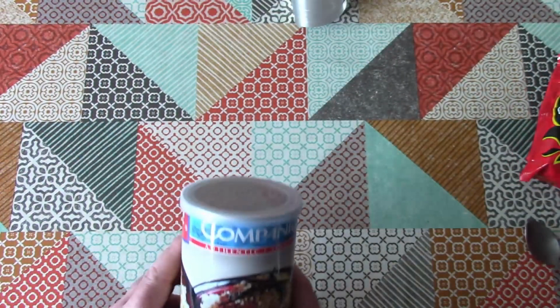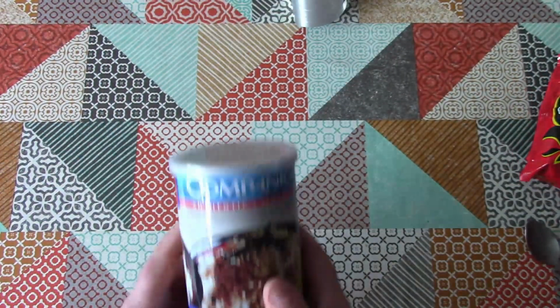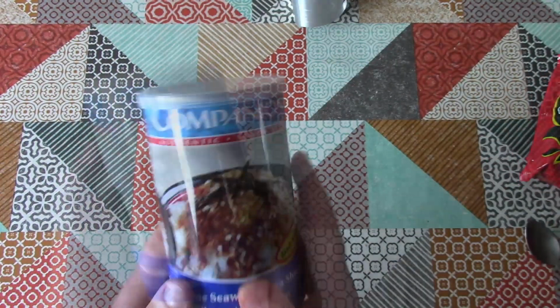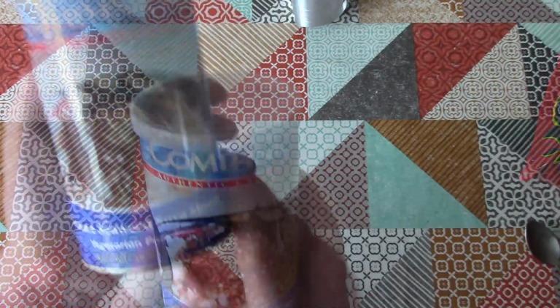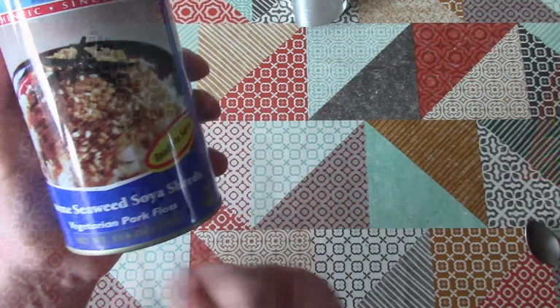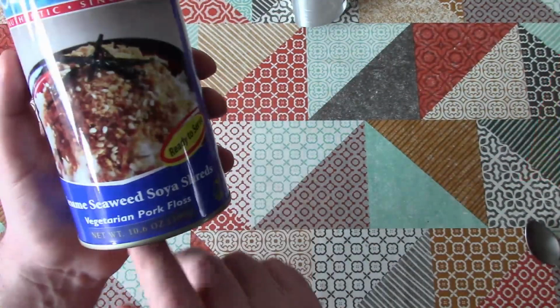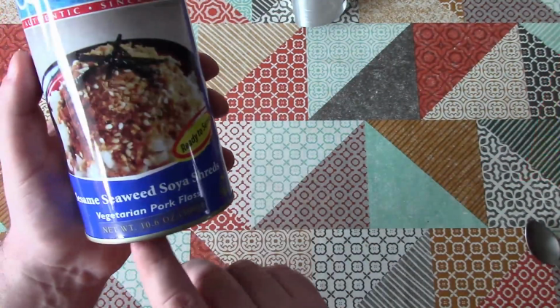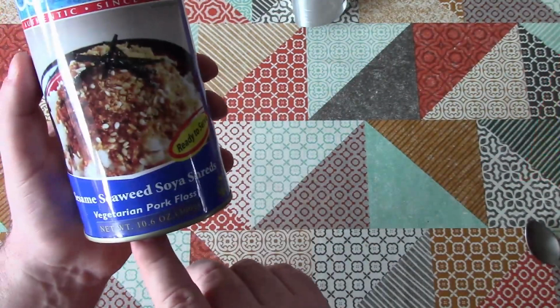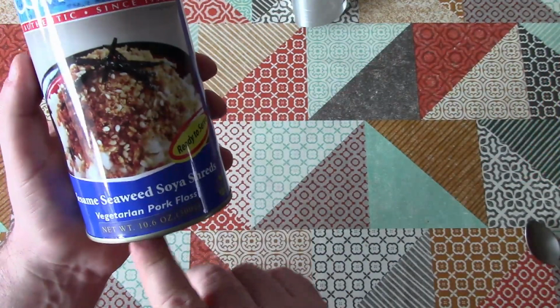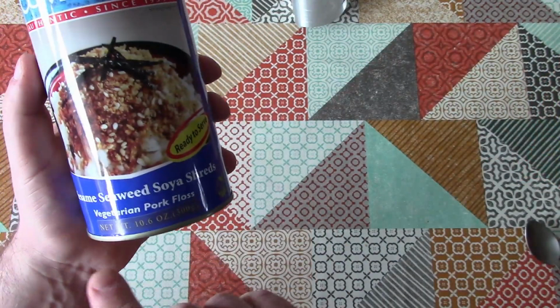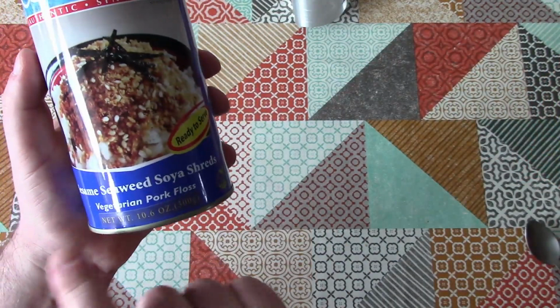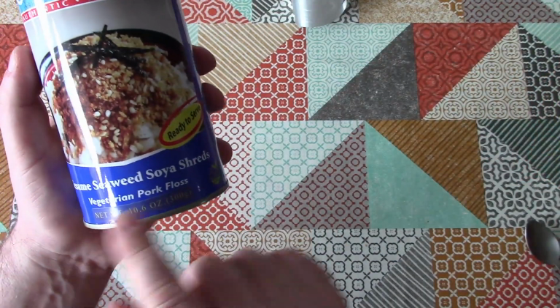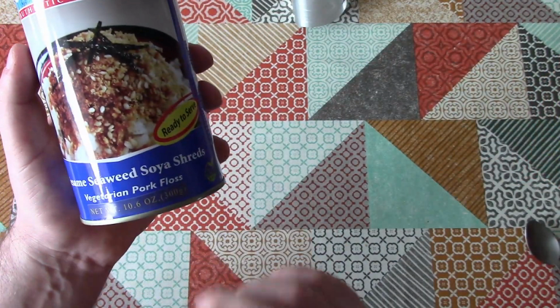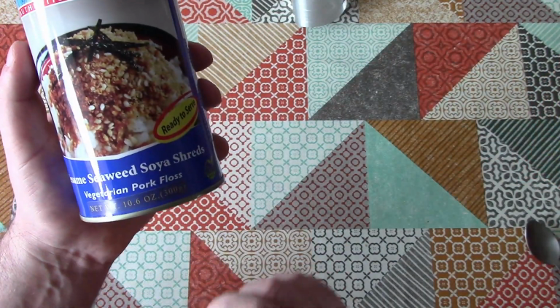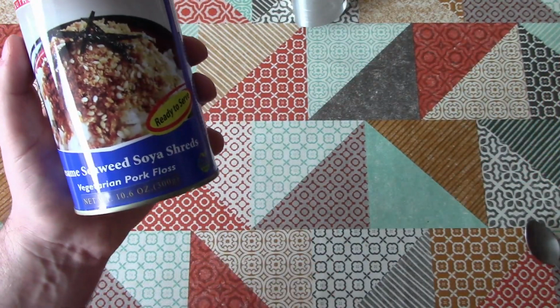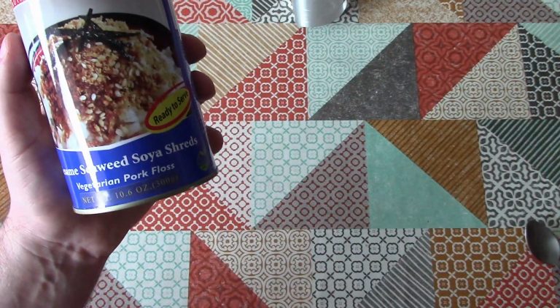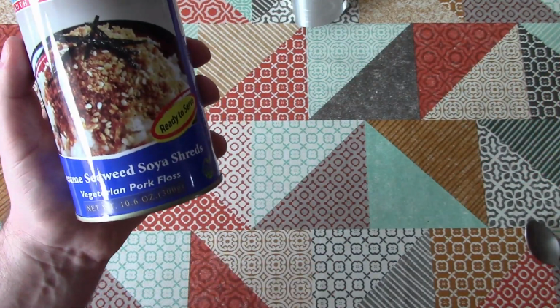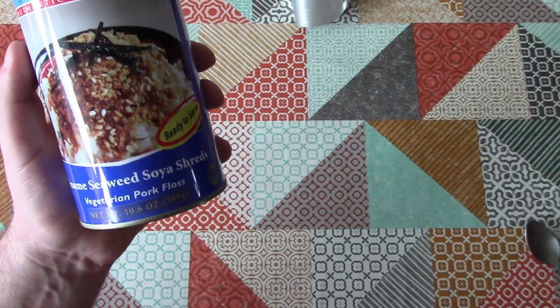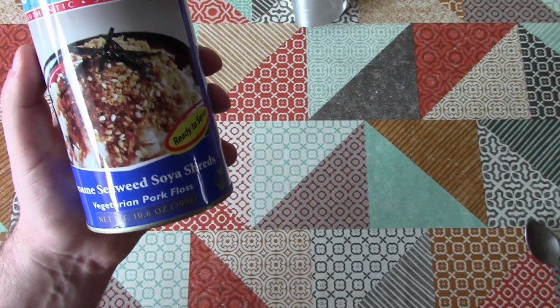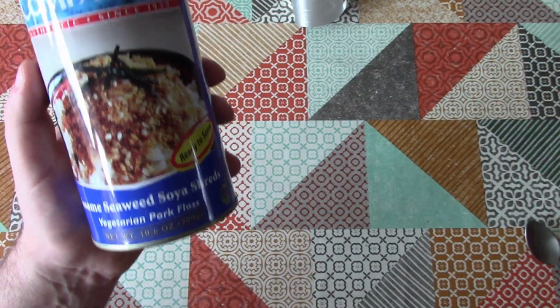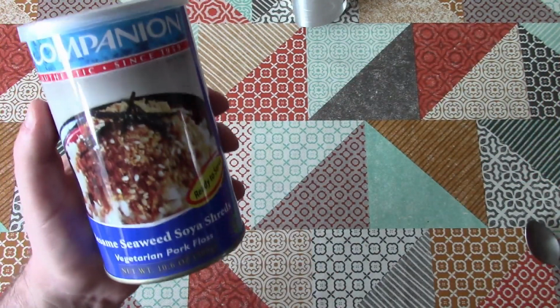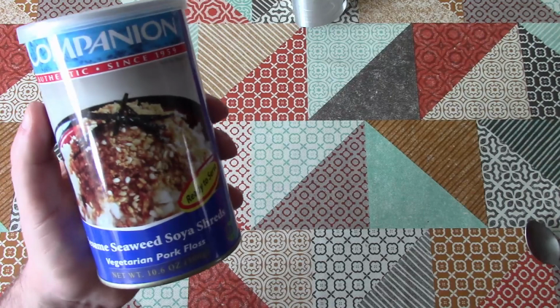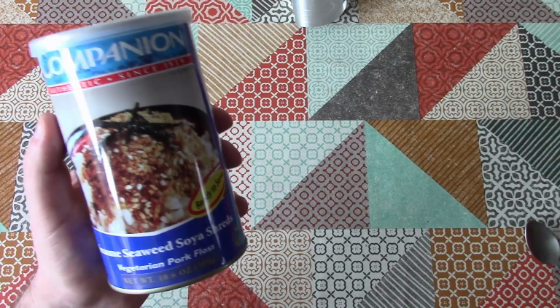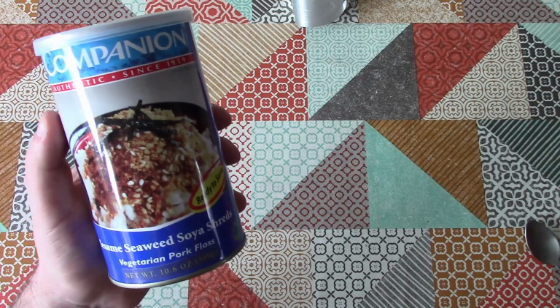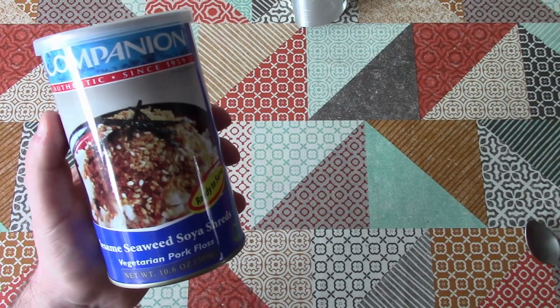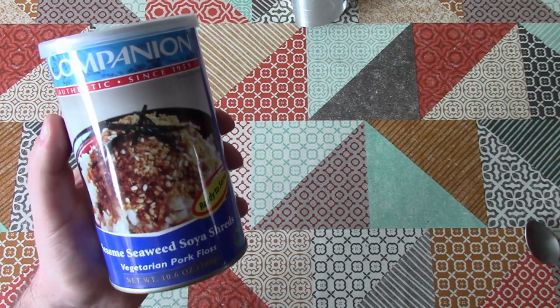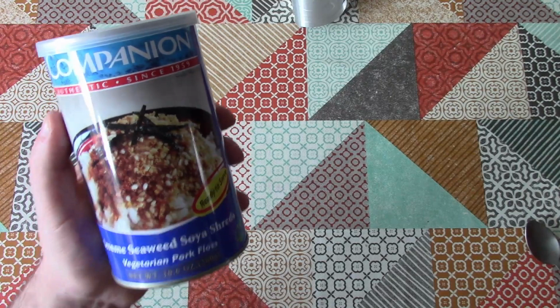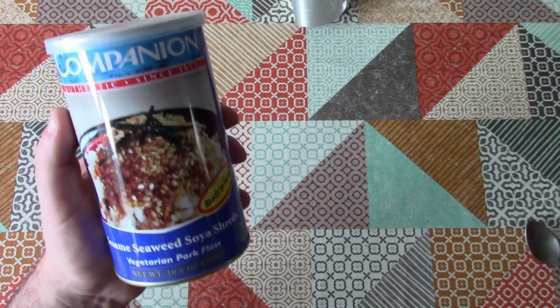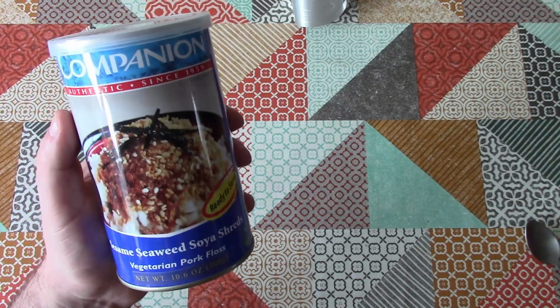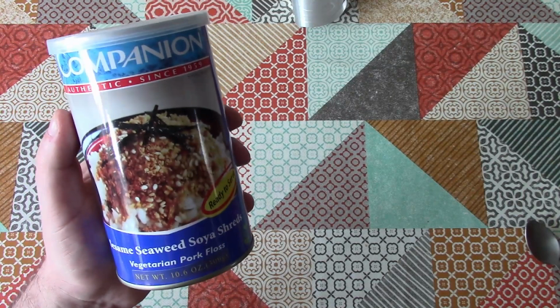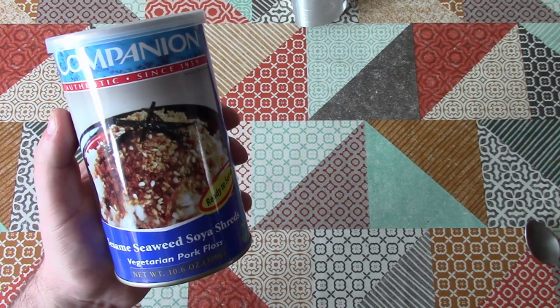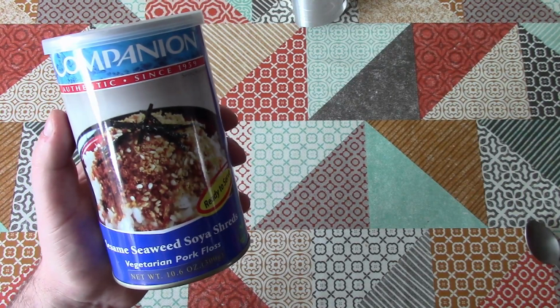Anyway, that's Weird Stuff in a Can — Sesame Seaweed Soya Shreds. Thanks for watching and I hope to see you again soon.